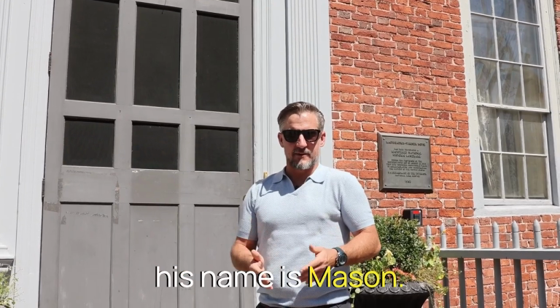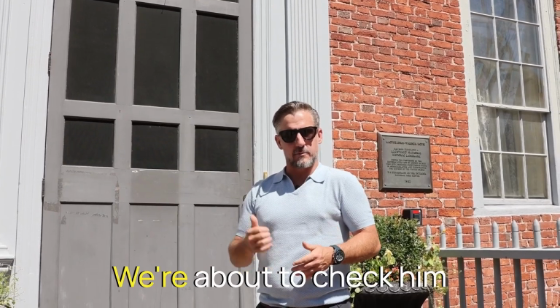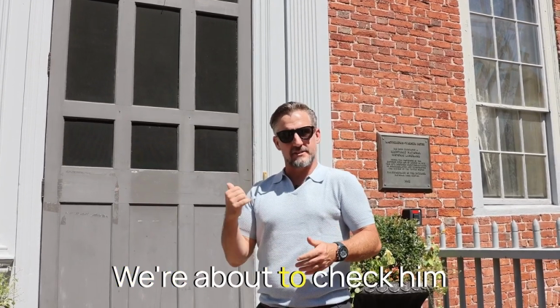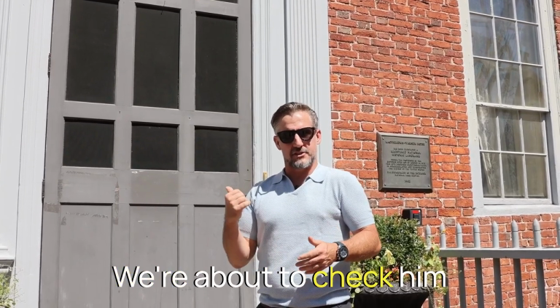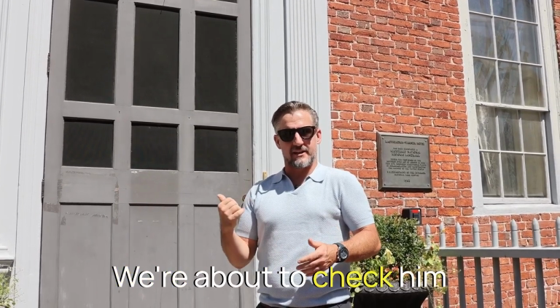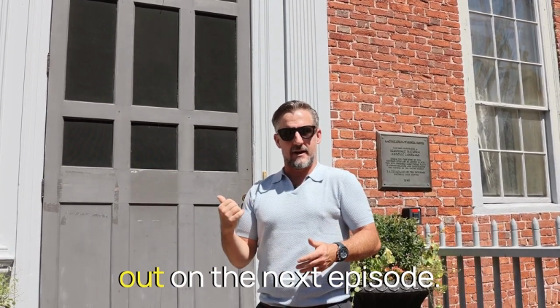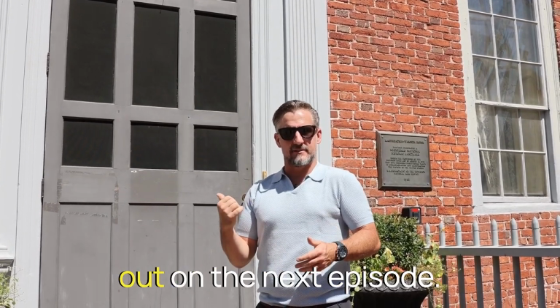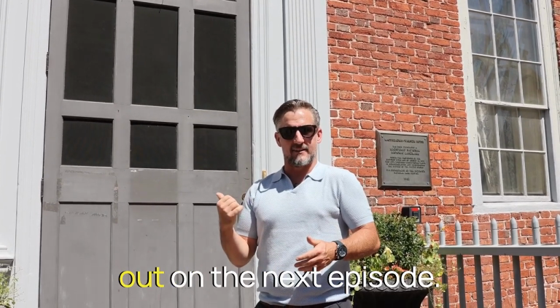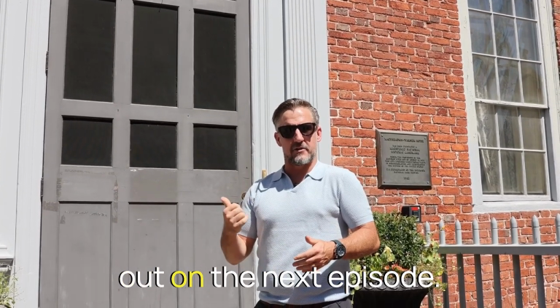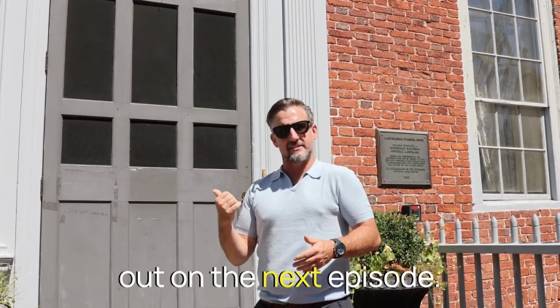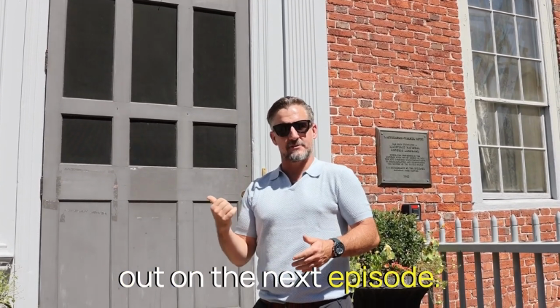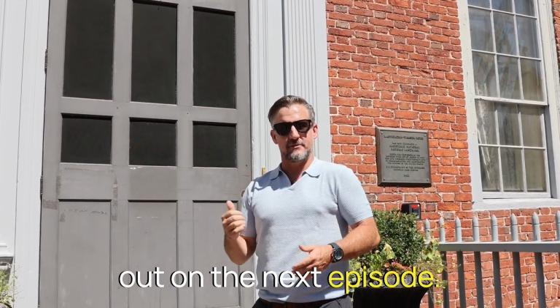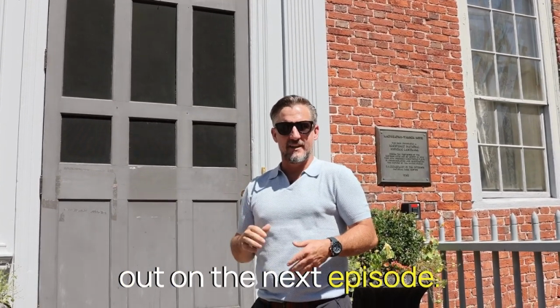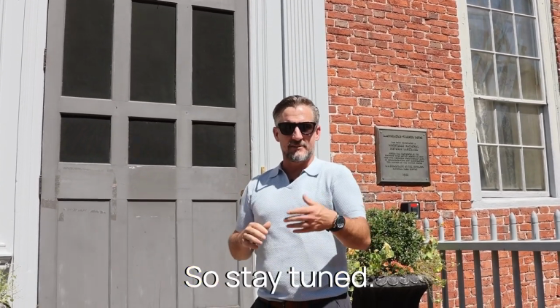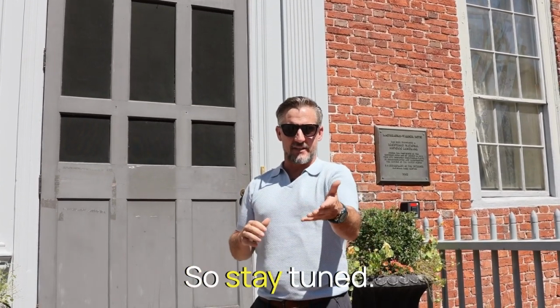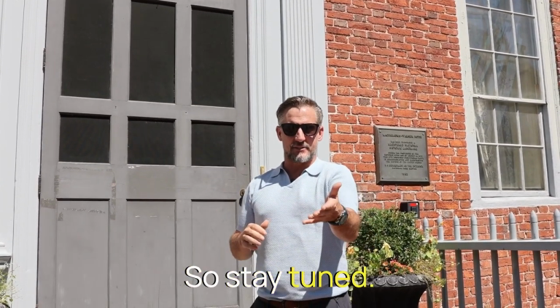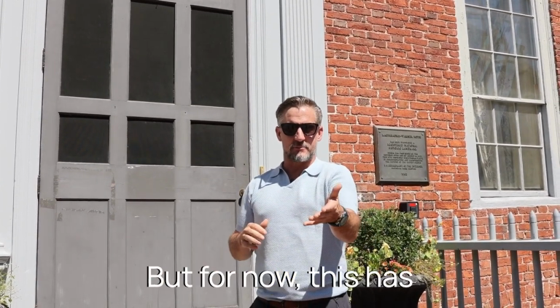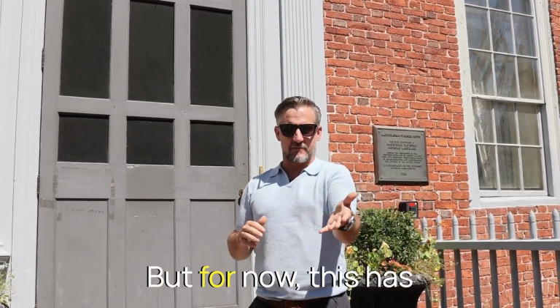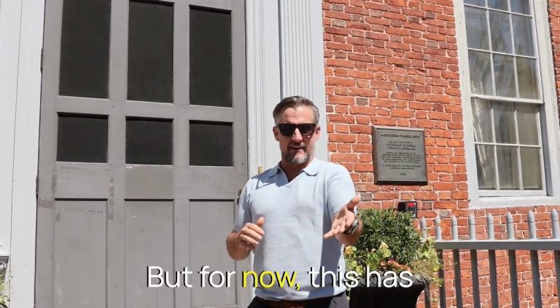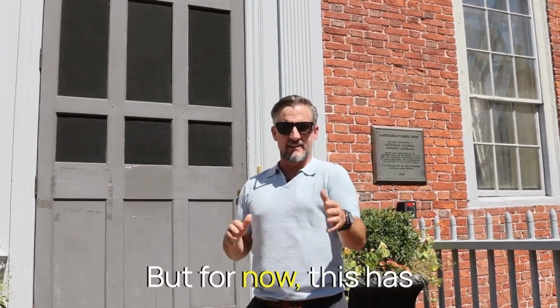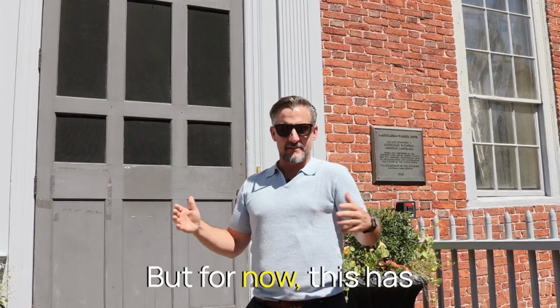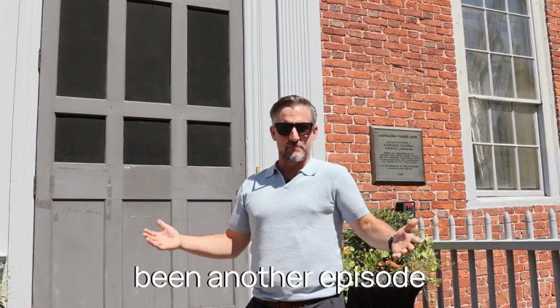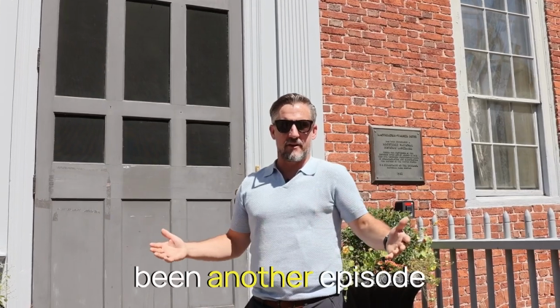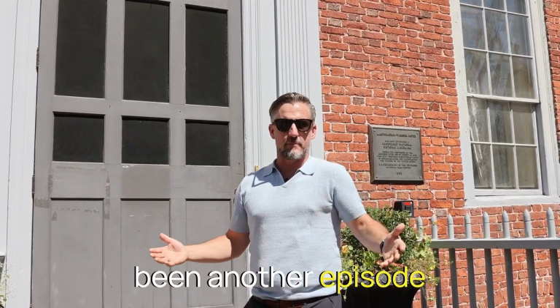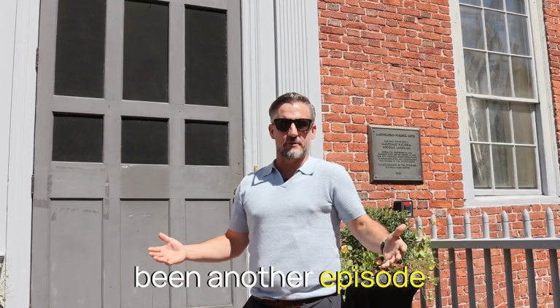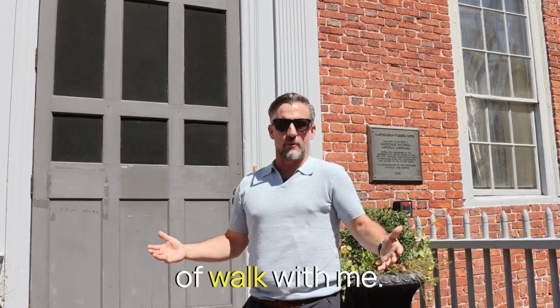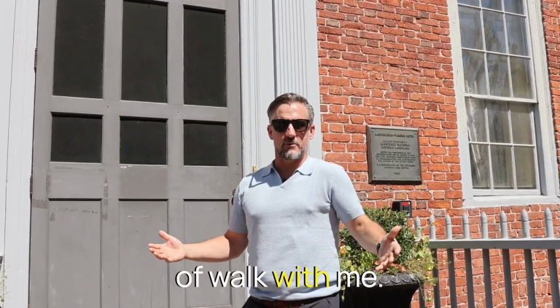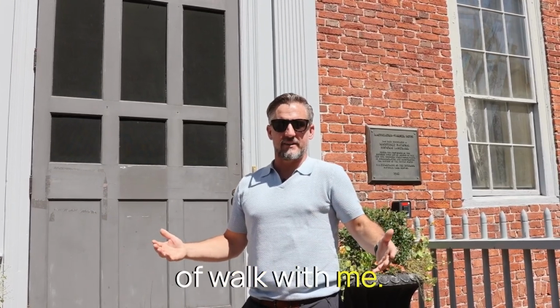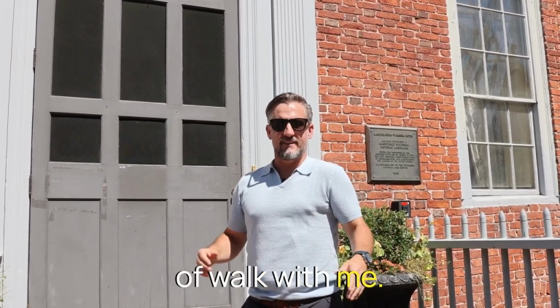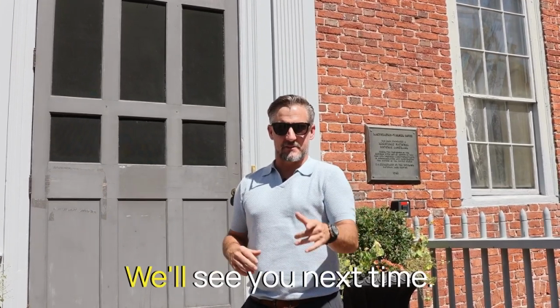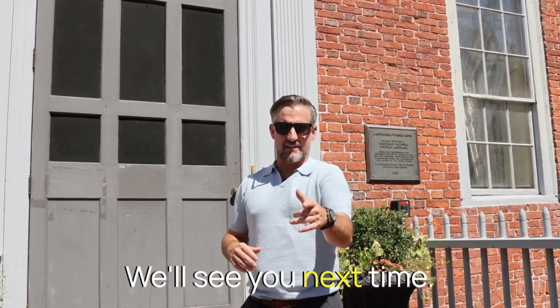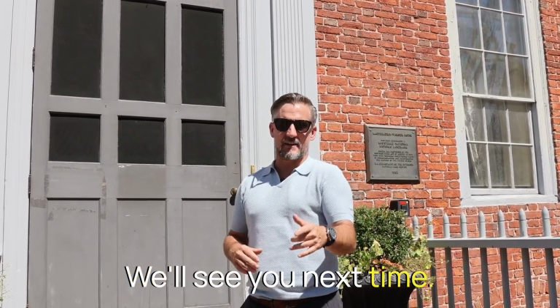We're about to check him out on the next episode, so stay tuned. But for now, this has been another episode of Walk With Me. We'll see you next time.